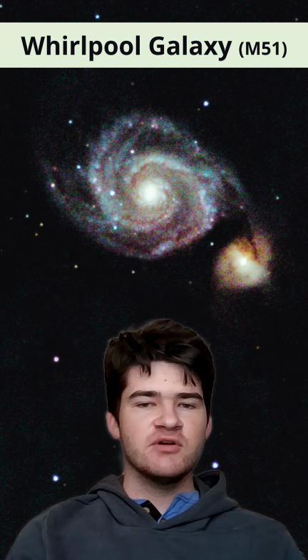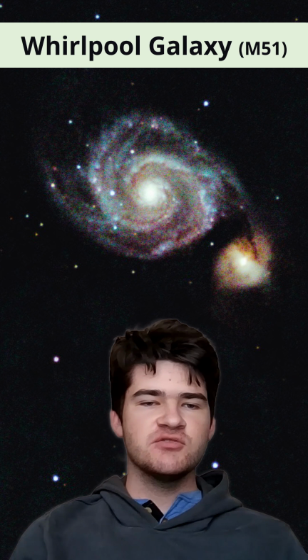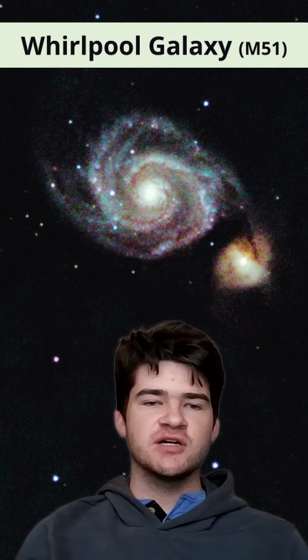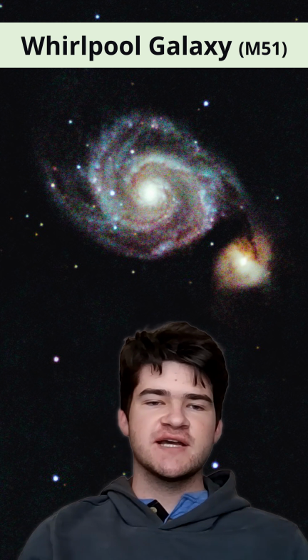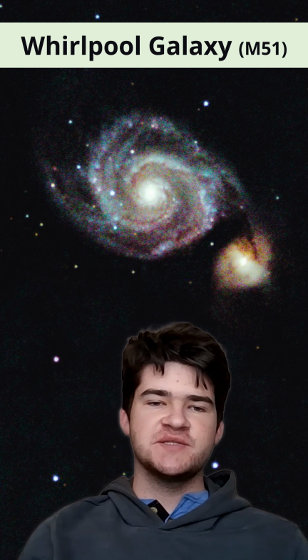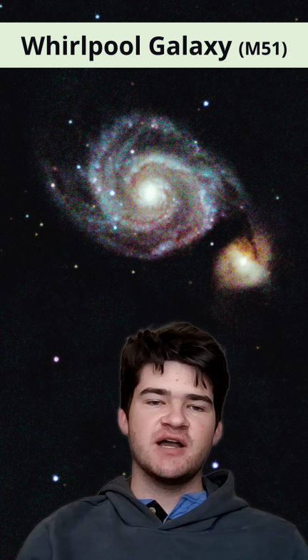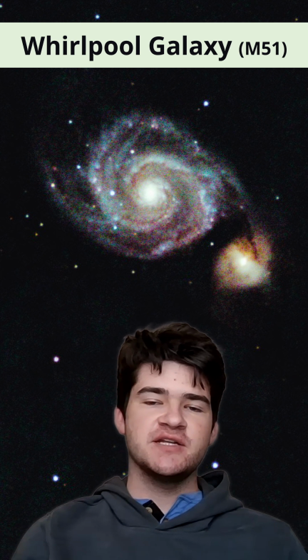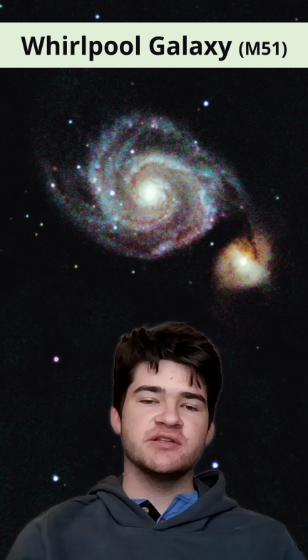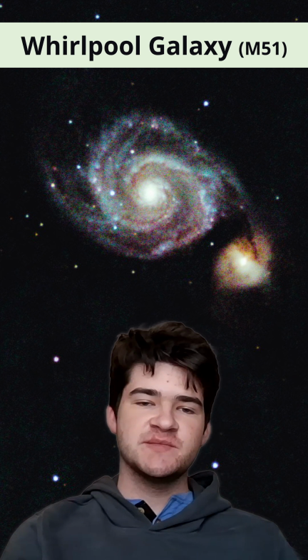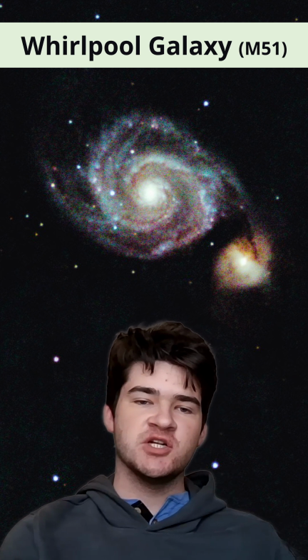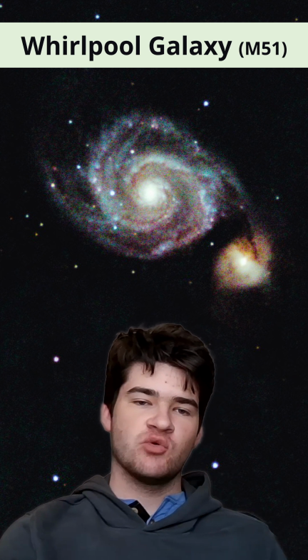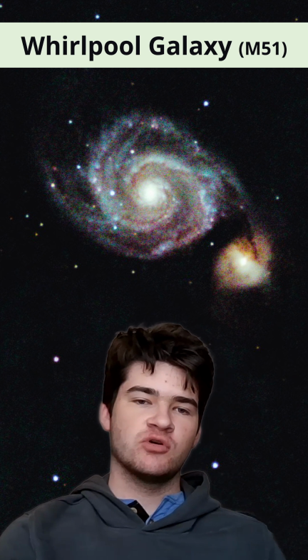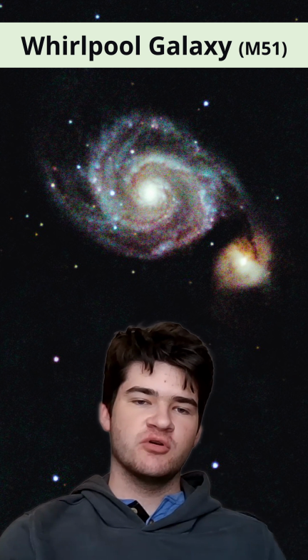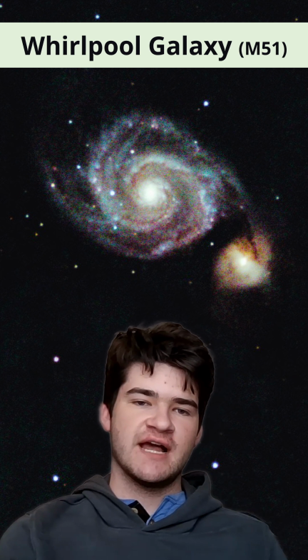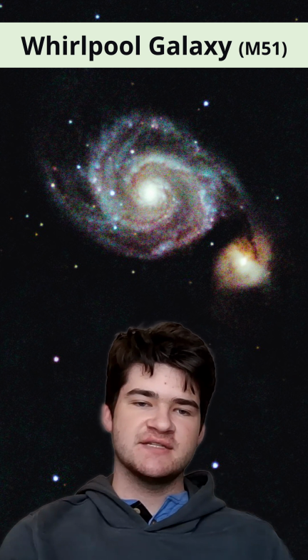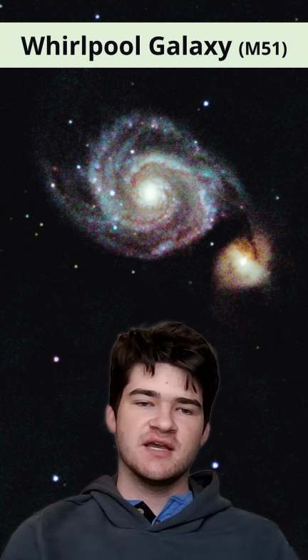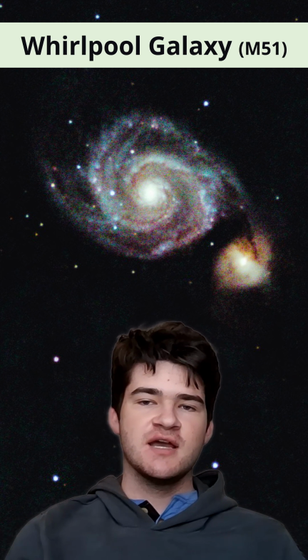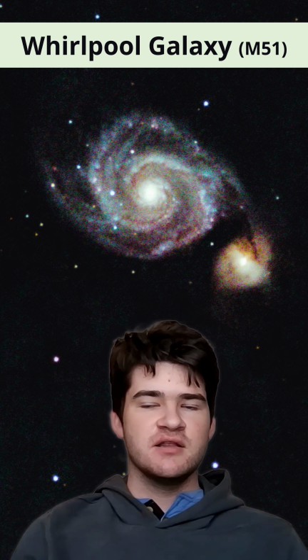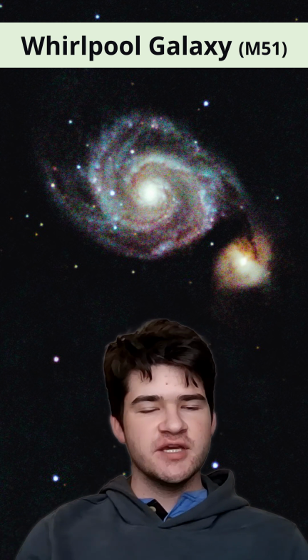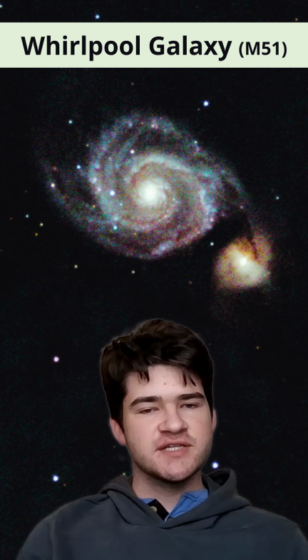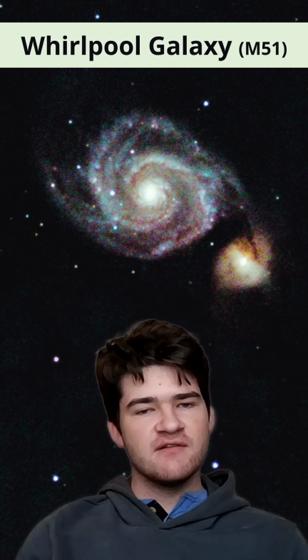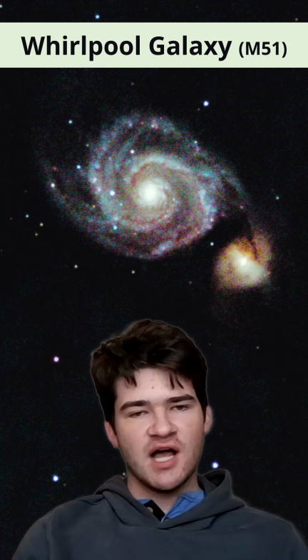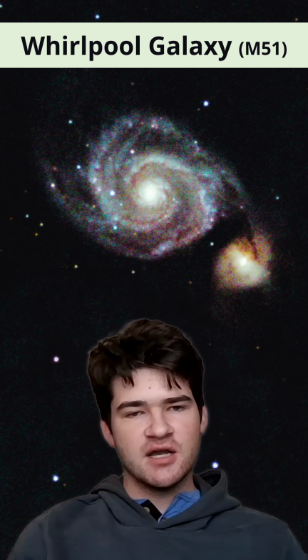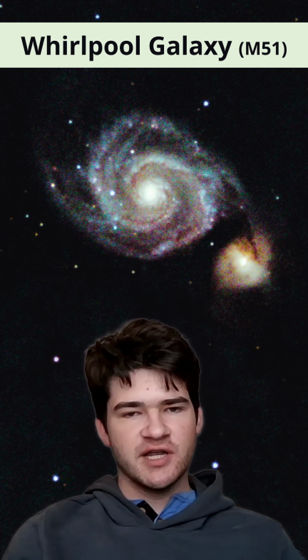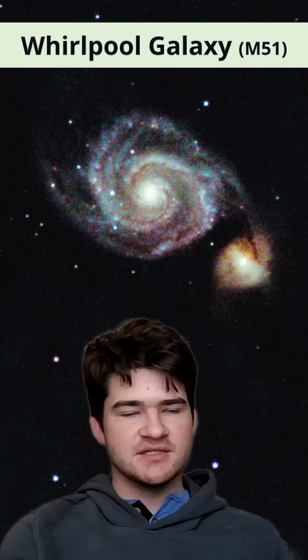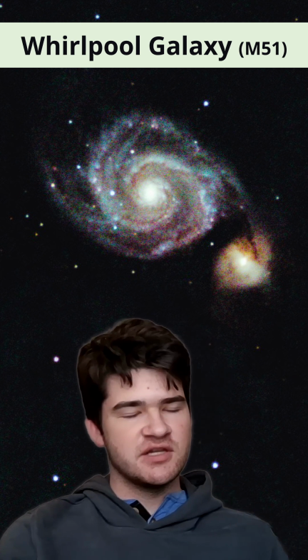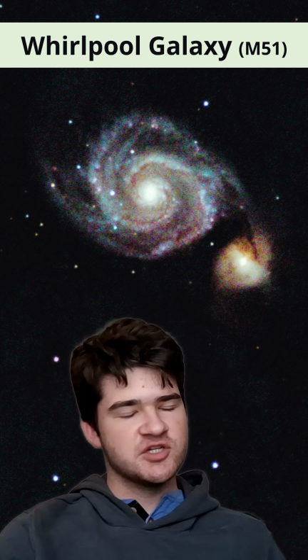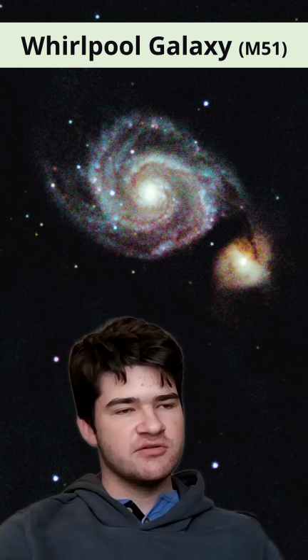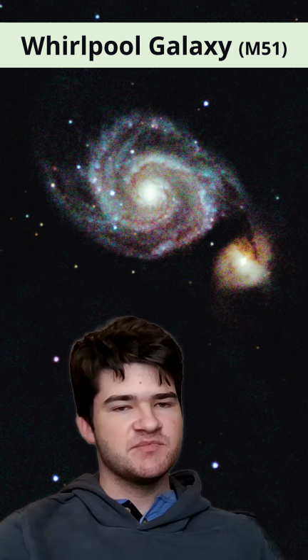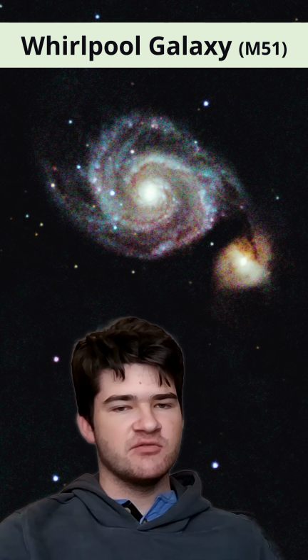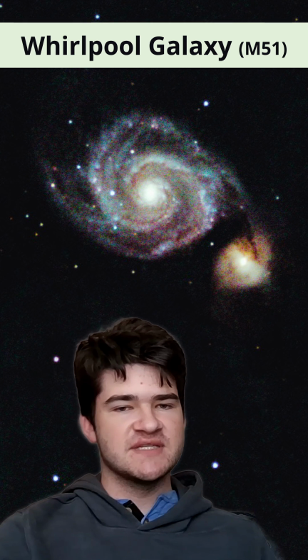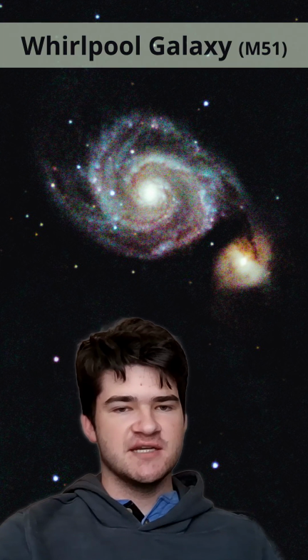I went to a dark sky spot and I took this picture of the Whirlpool Galaxy. There's kind of a lot going on, so let me try to explain what I'm seeing.